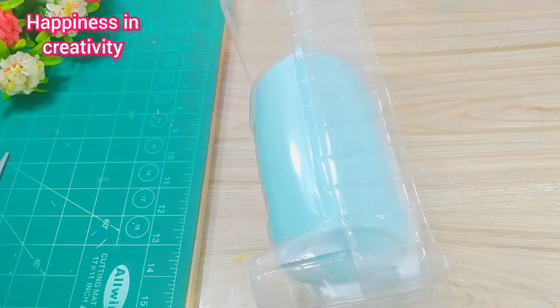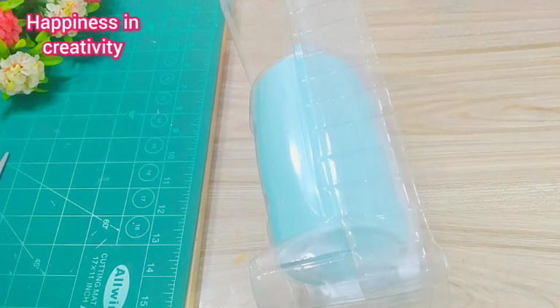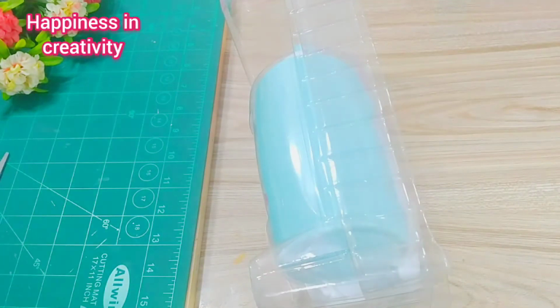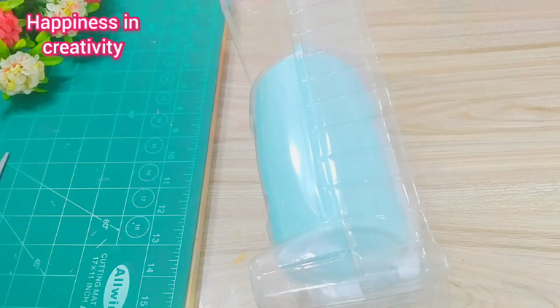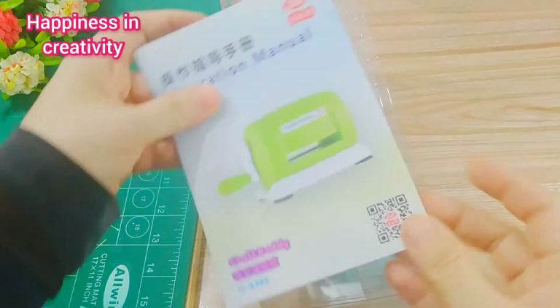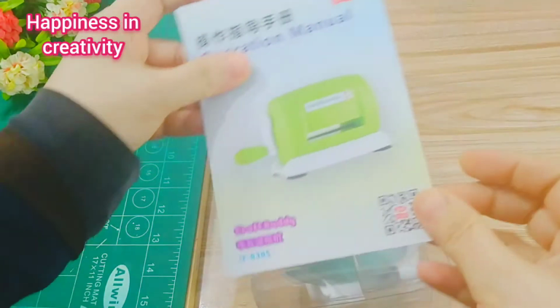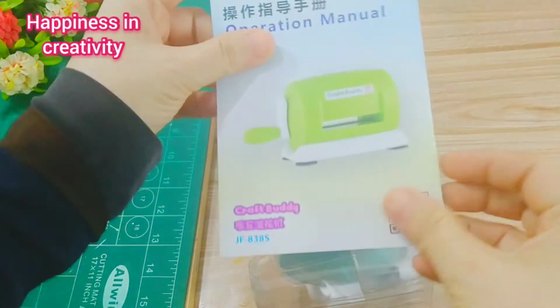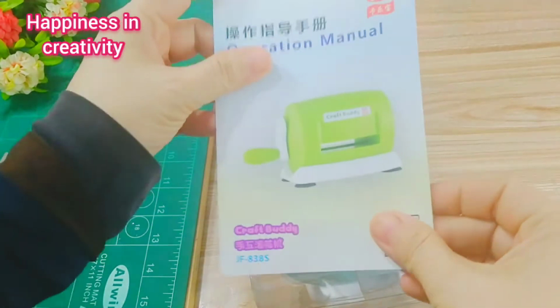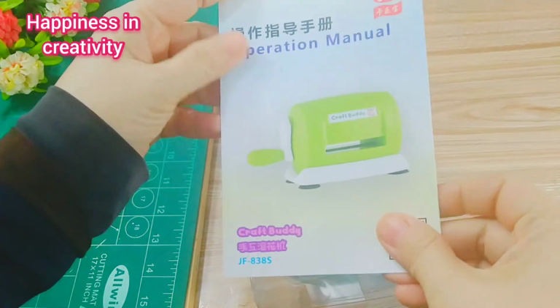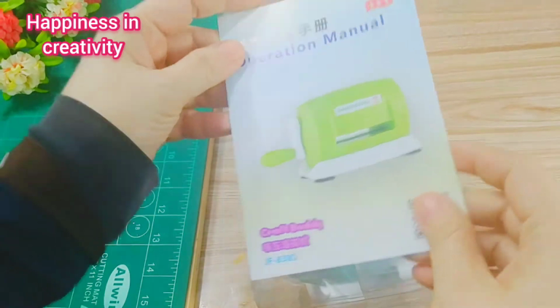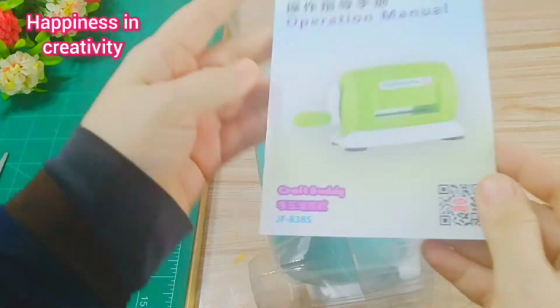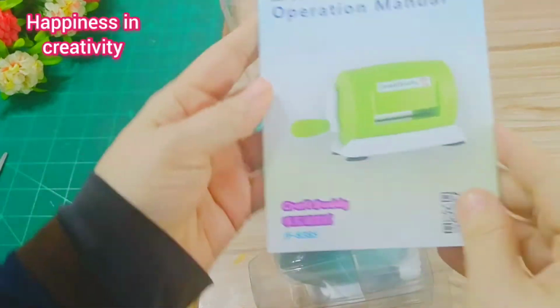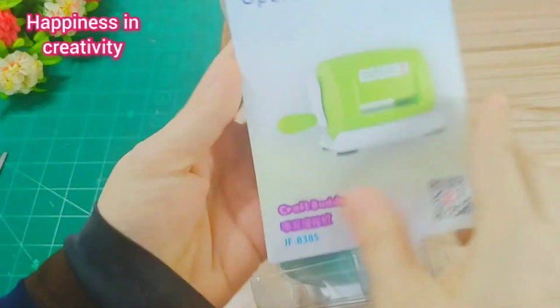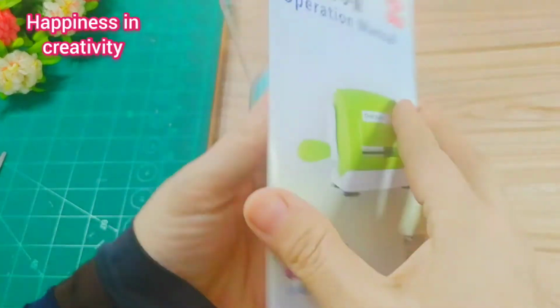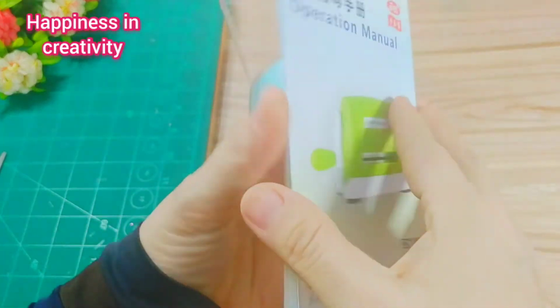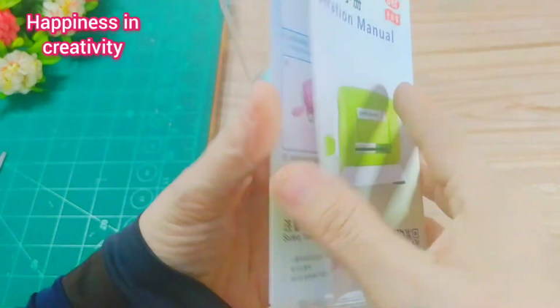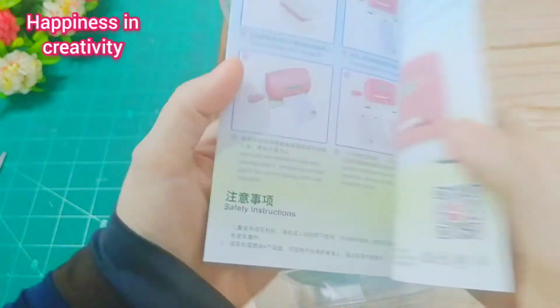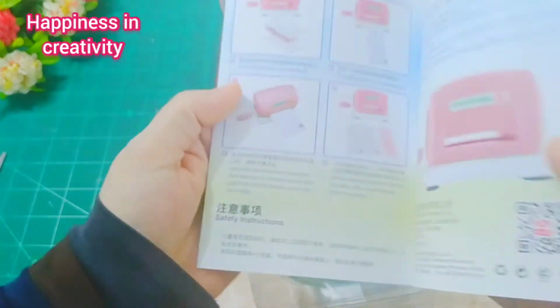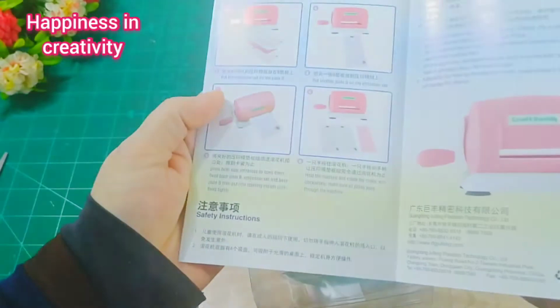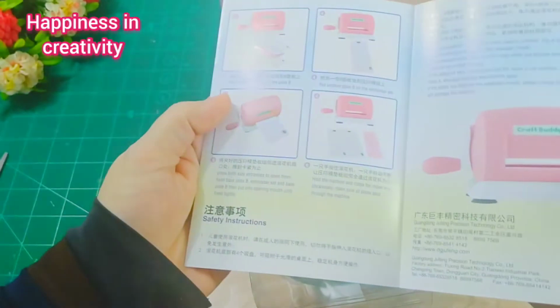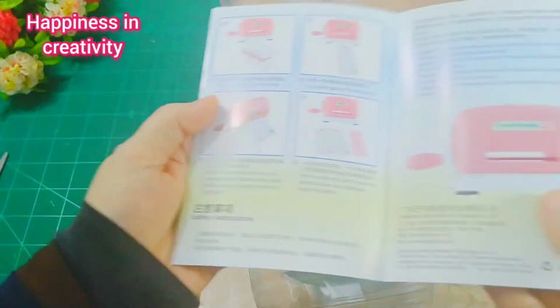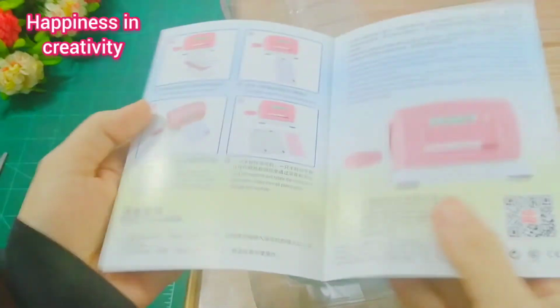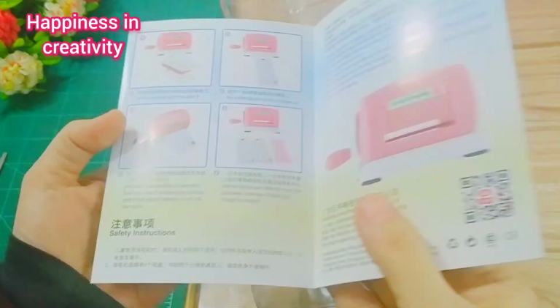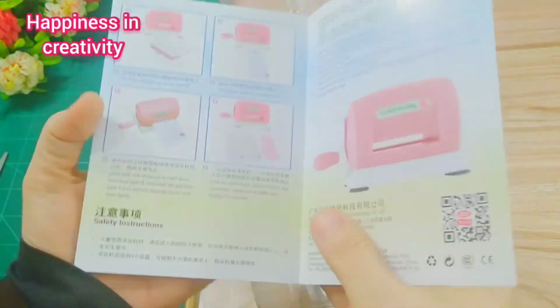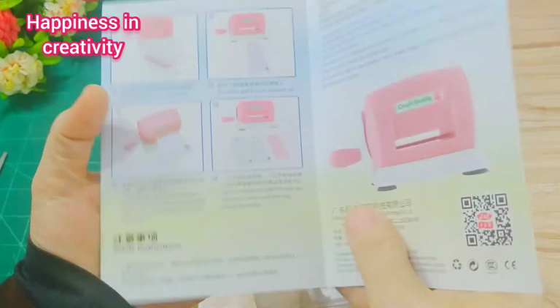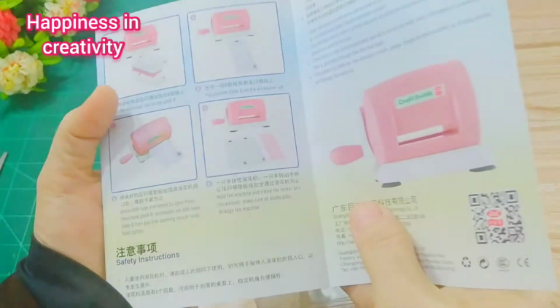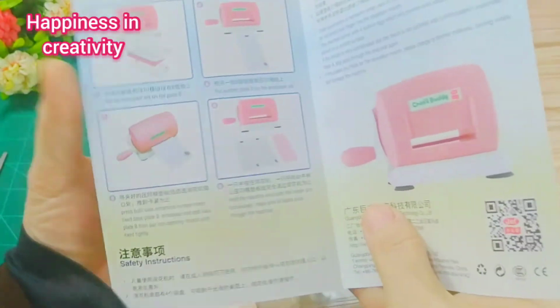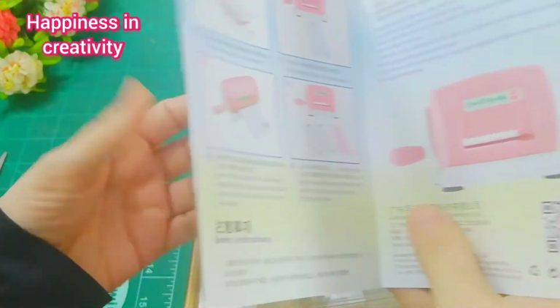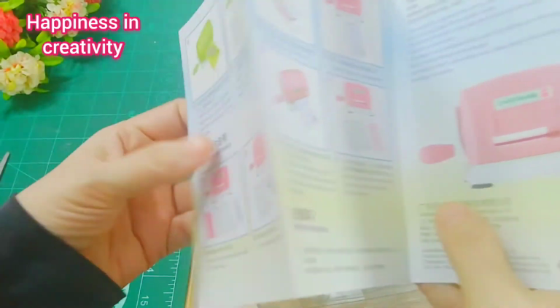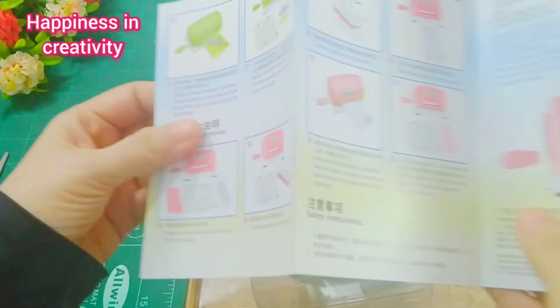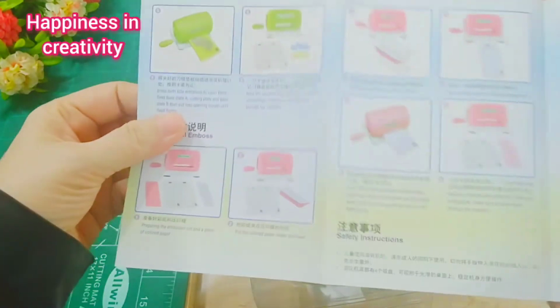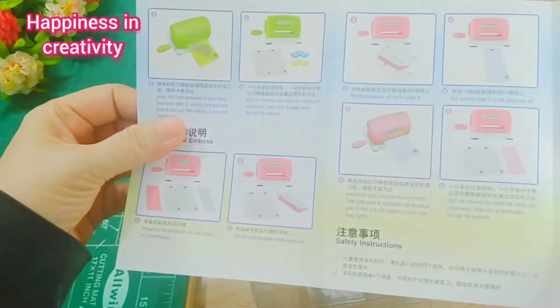This is a booklet with complete instructions with pictures, so it will be easy to understand.